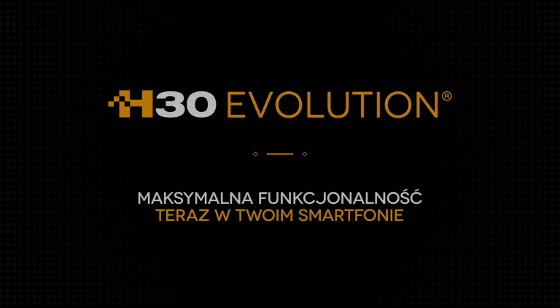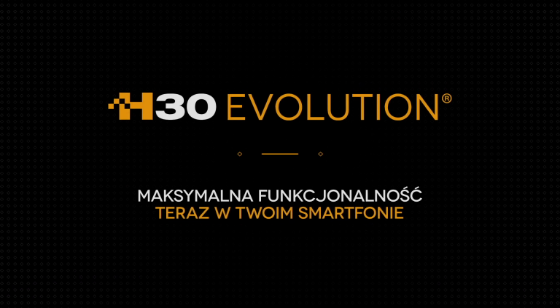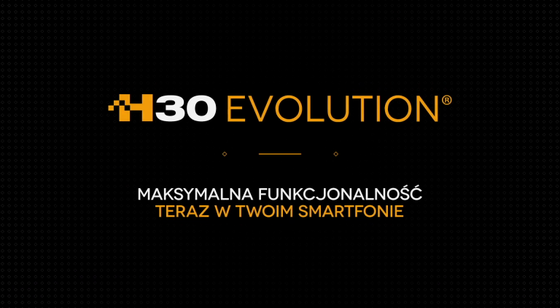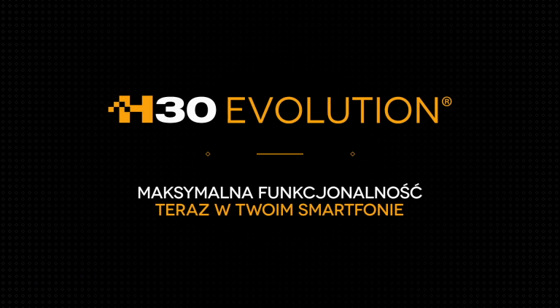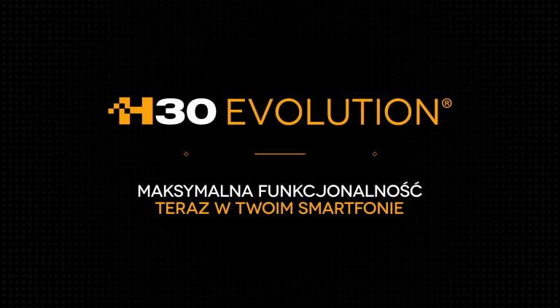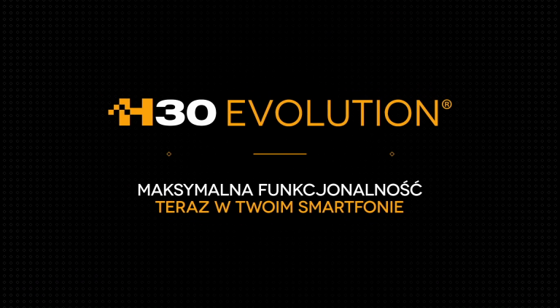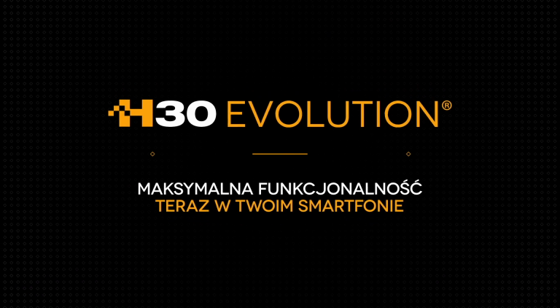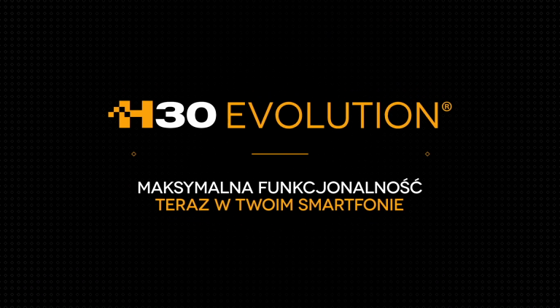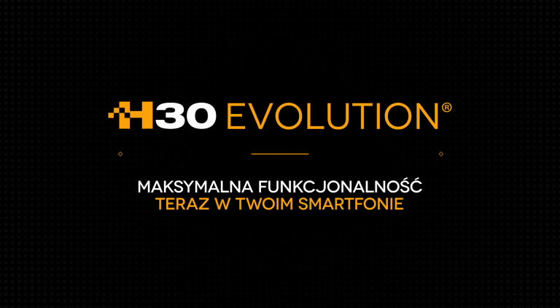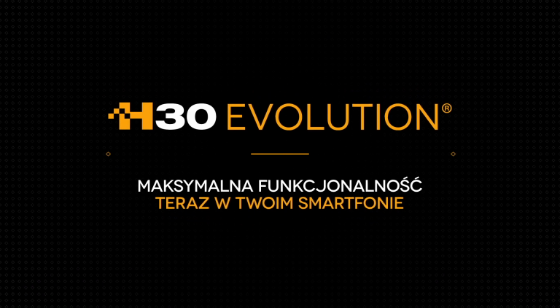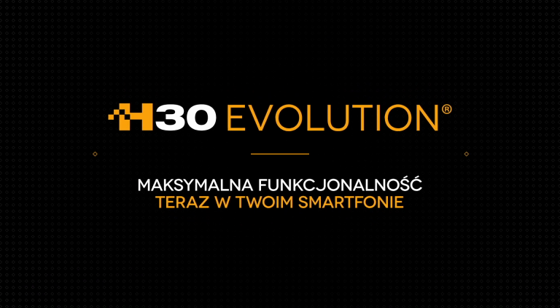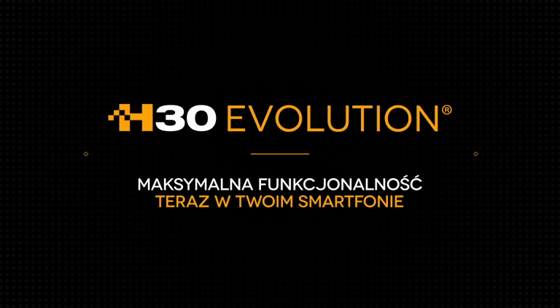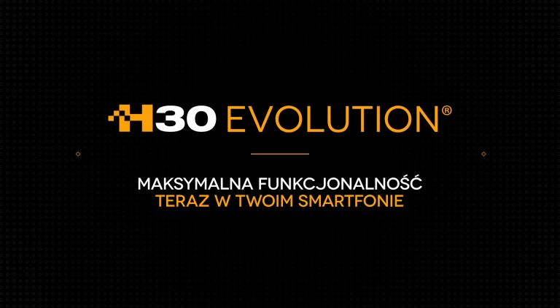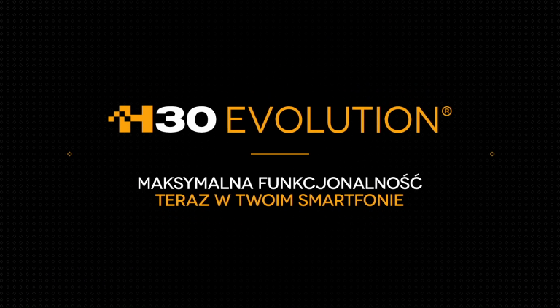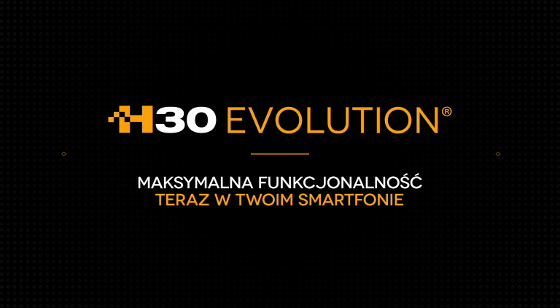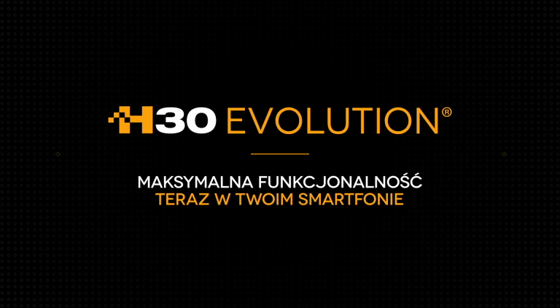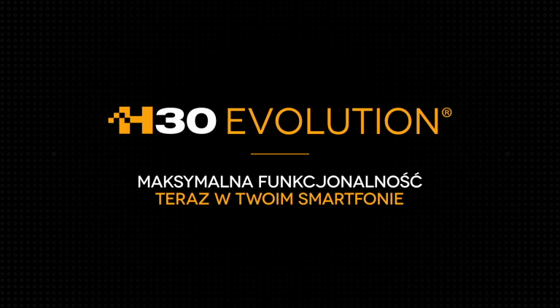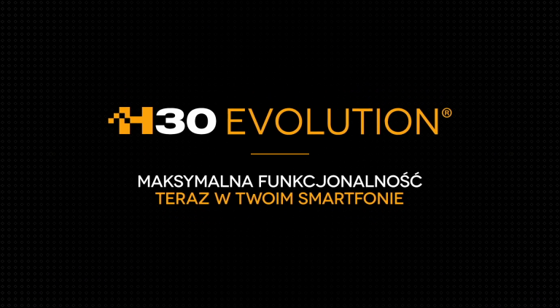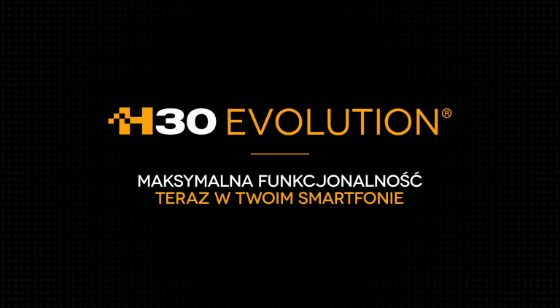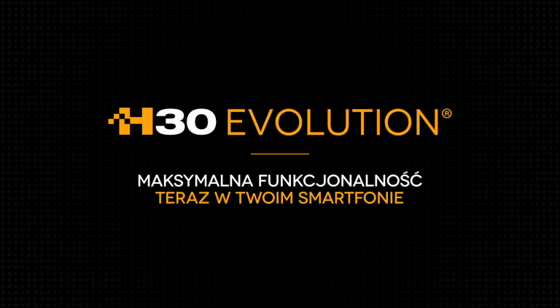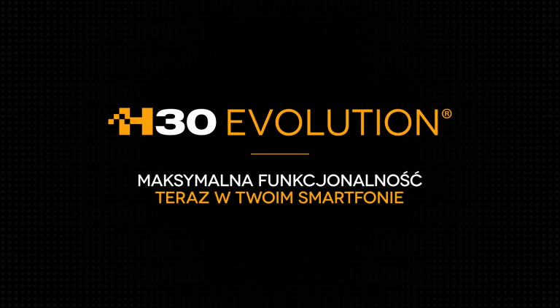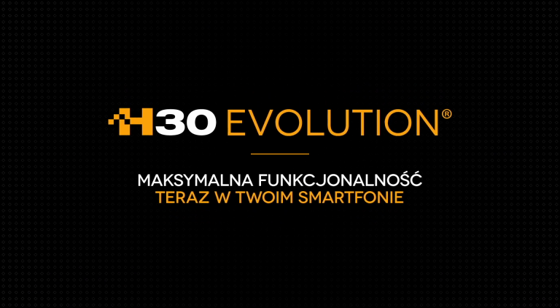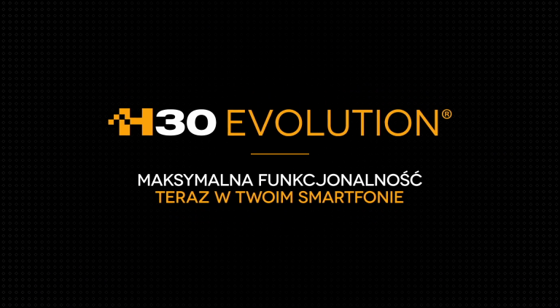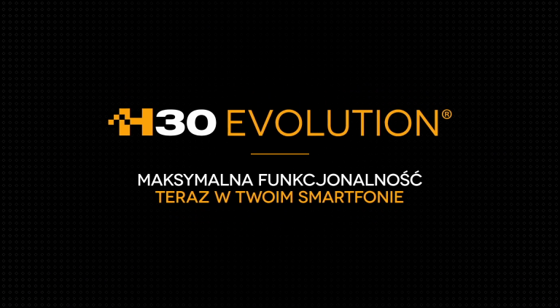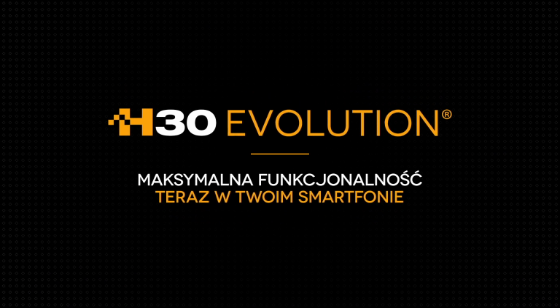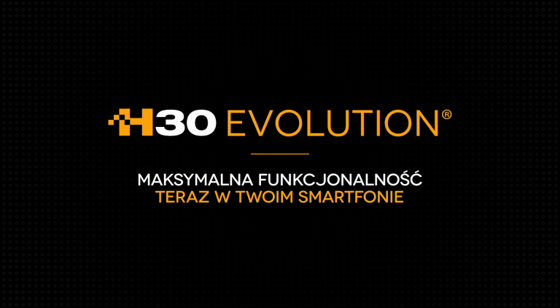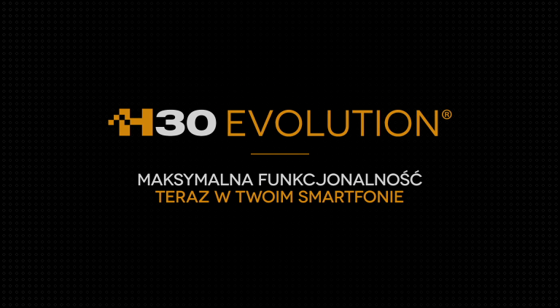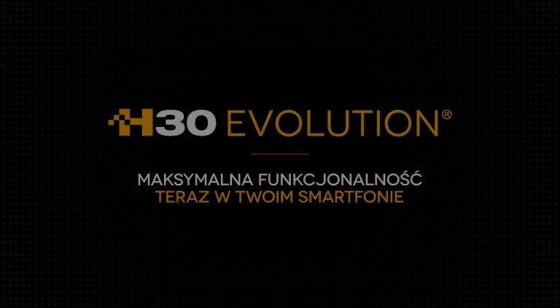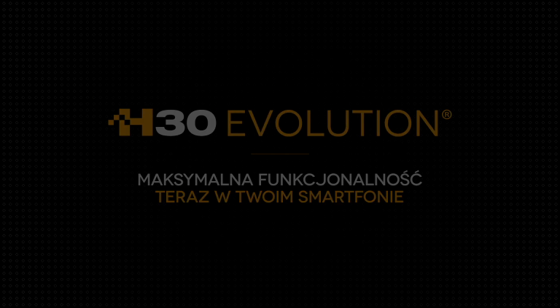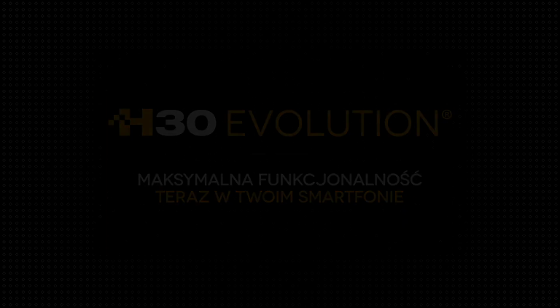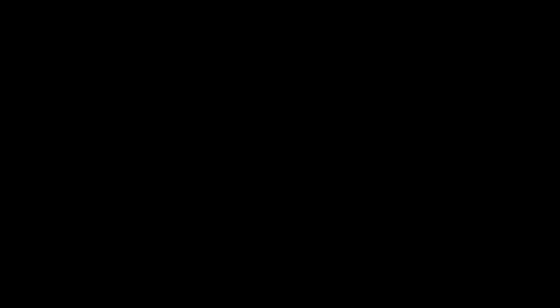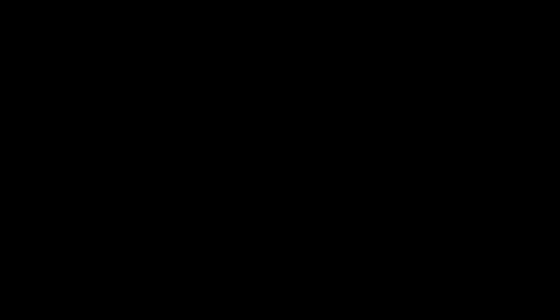H30 Evolution. All the functions you need, now in your smart device.